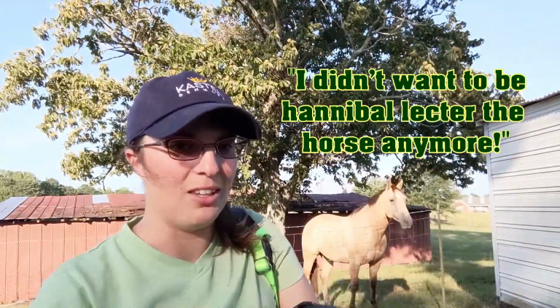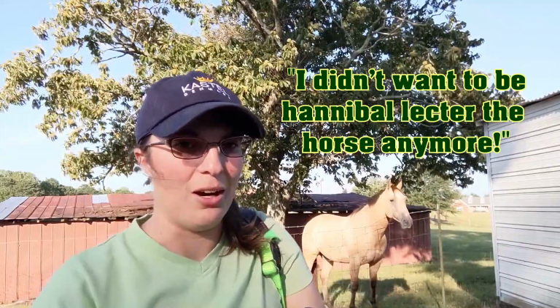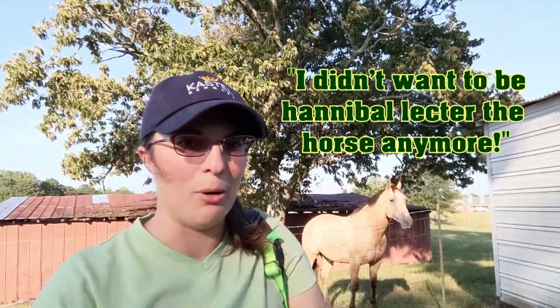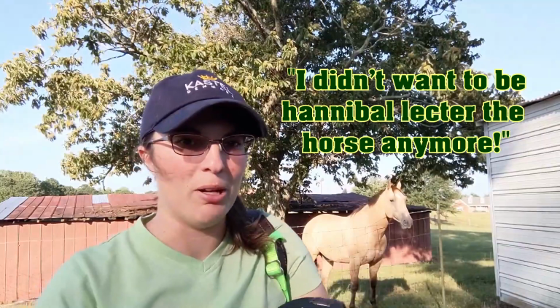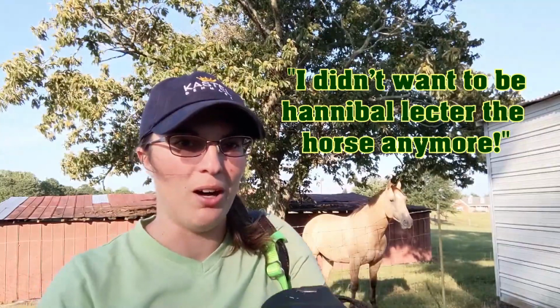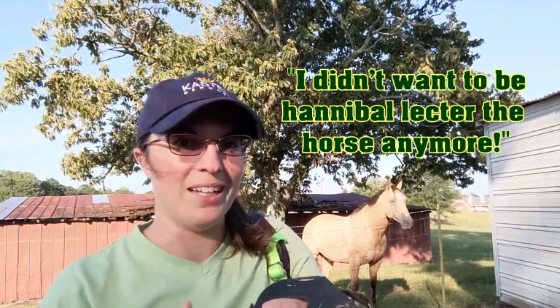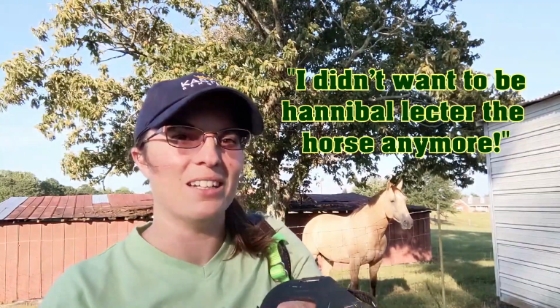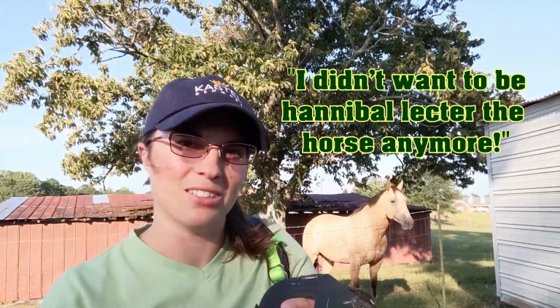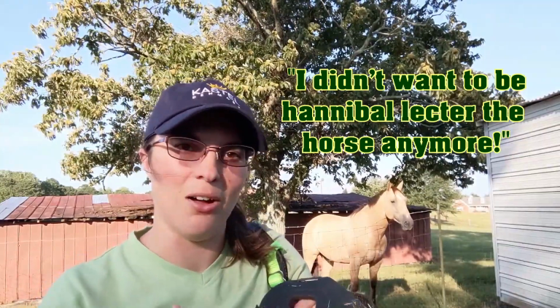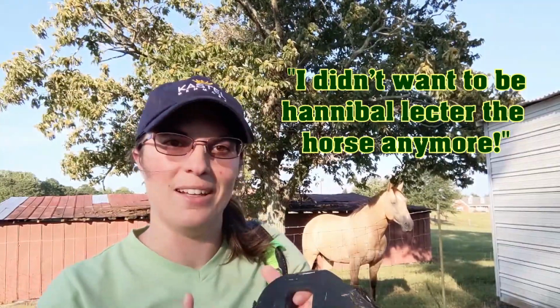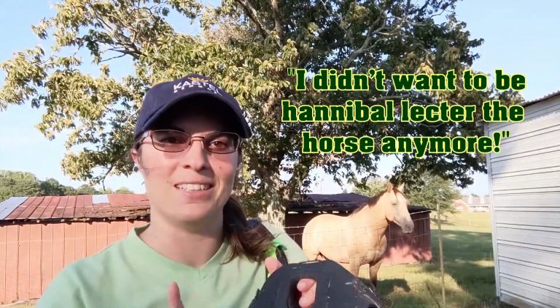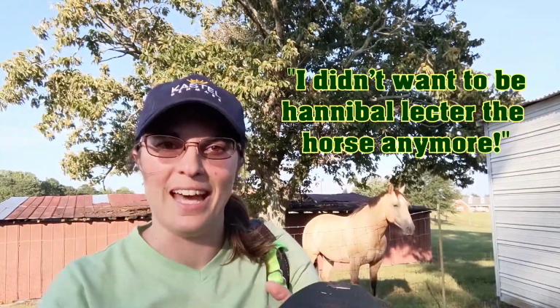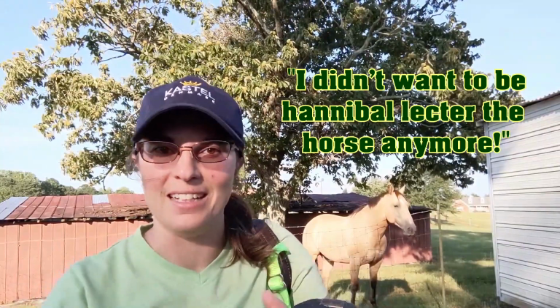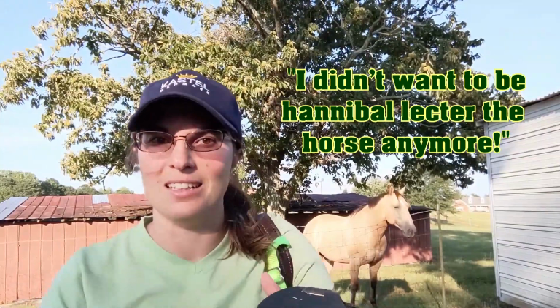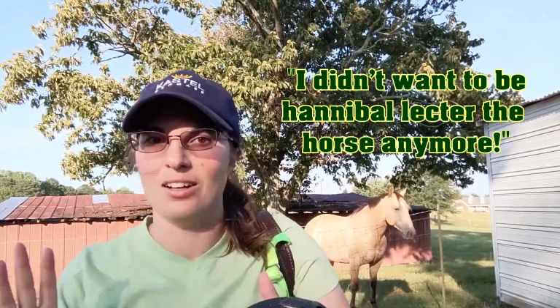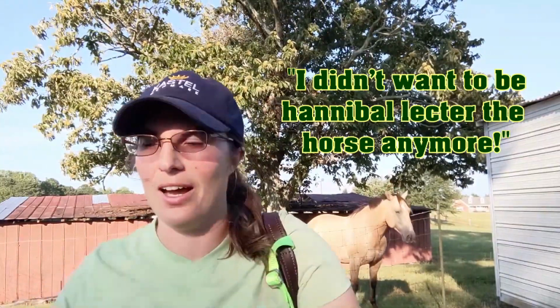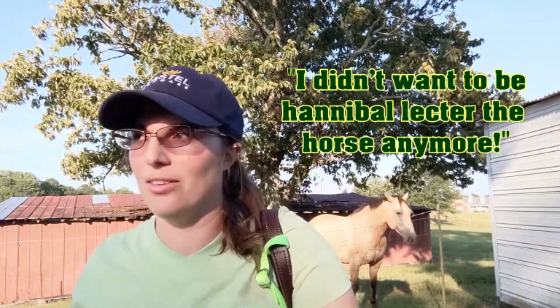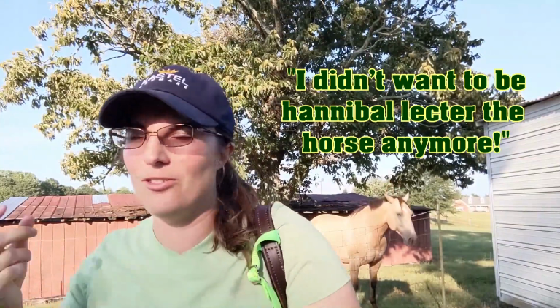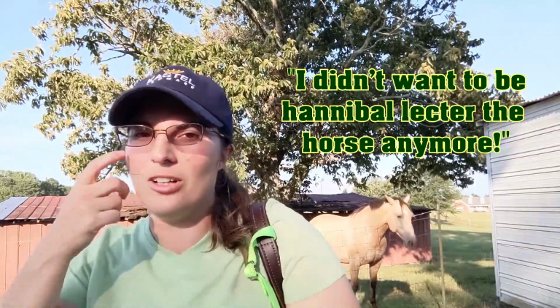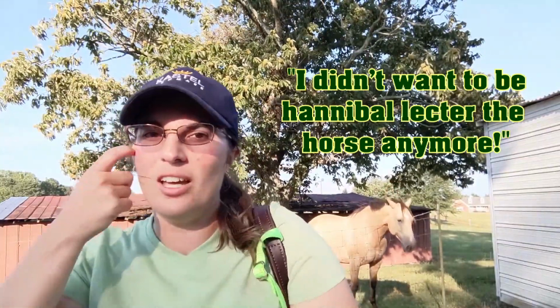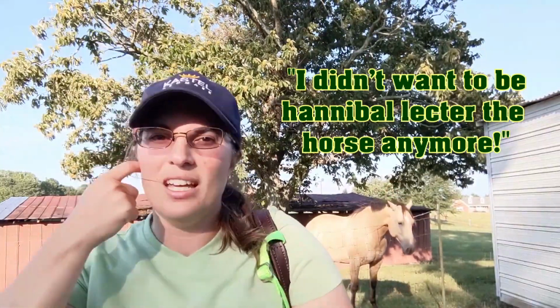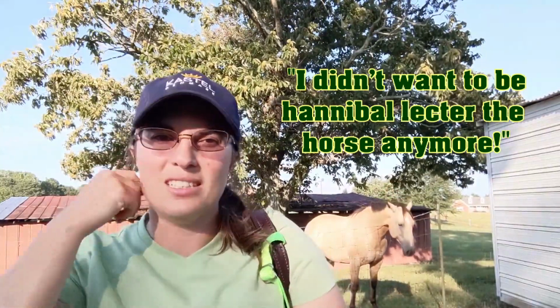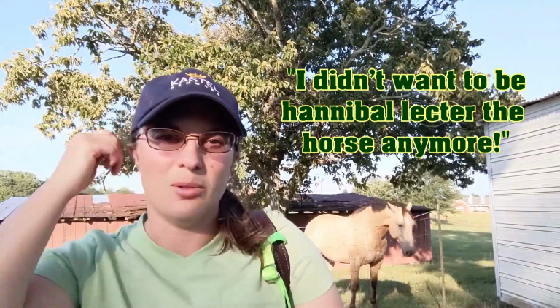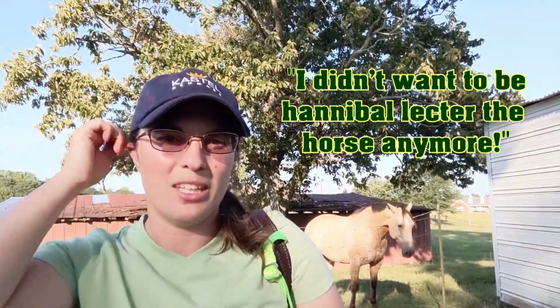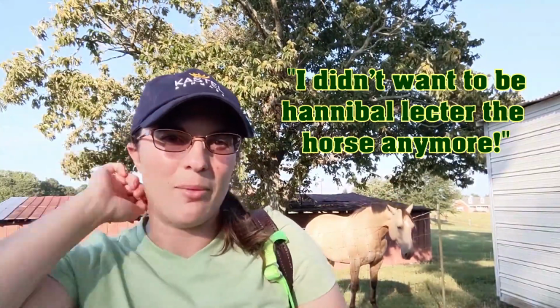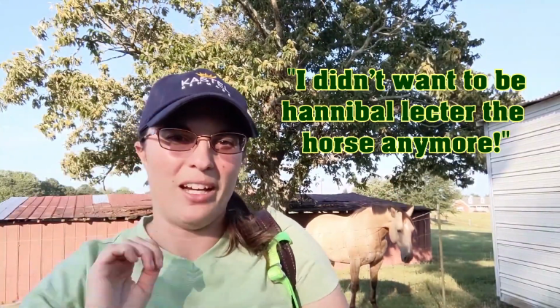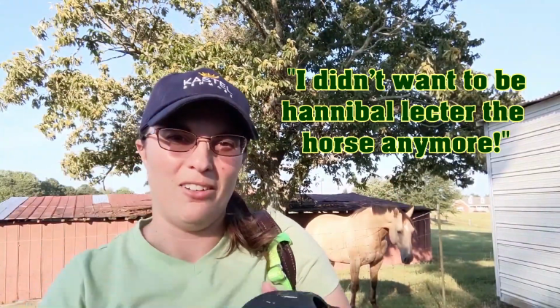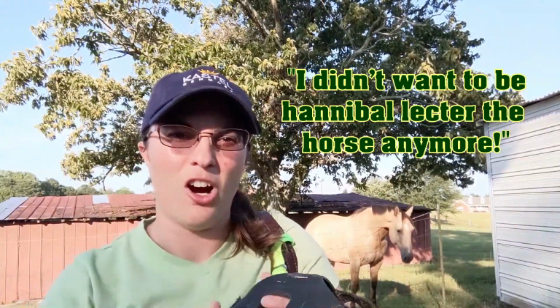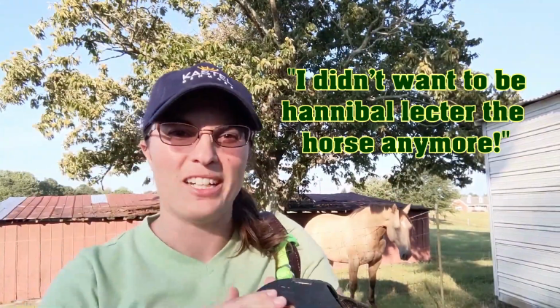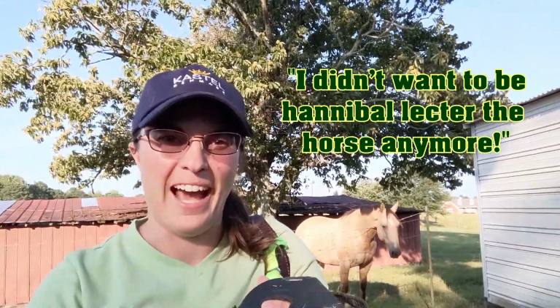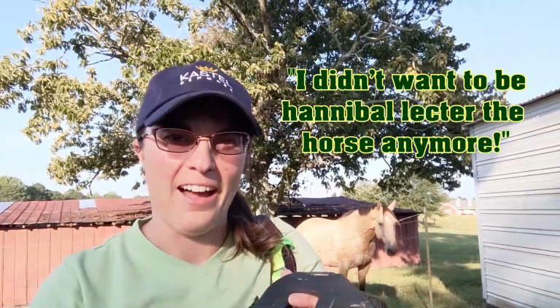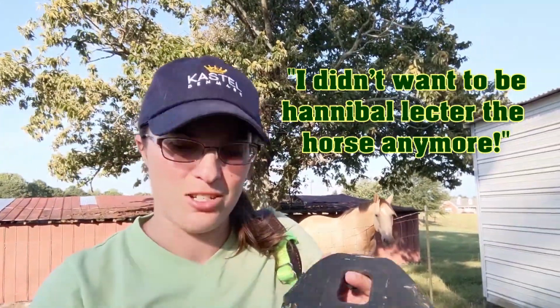Even though I would put it on in his stall as he ate and not out in the field, he still became kind of hard to catch.